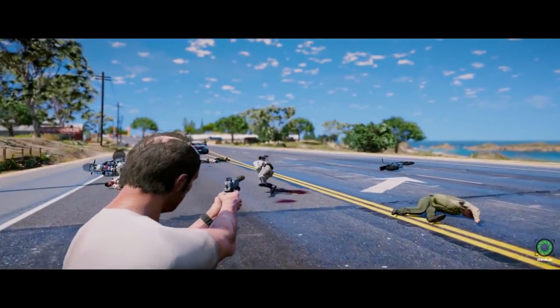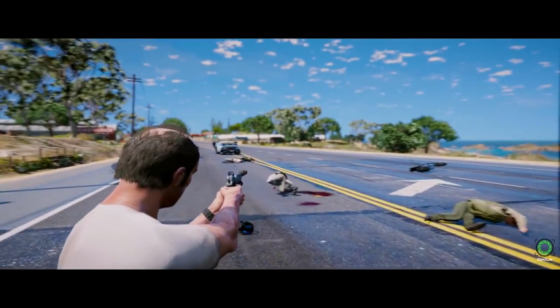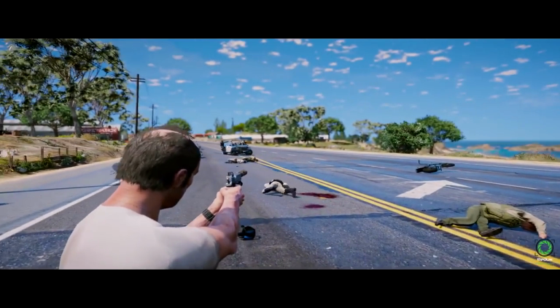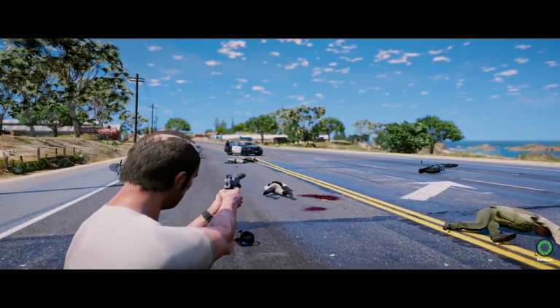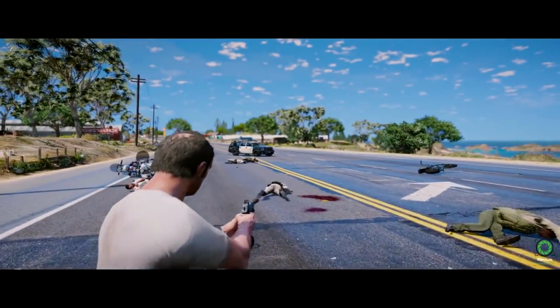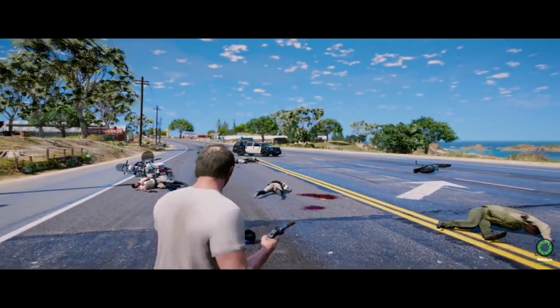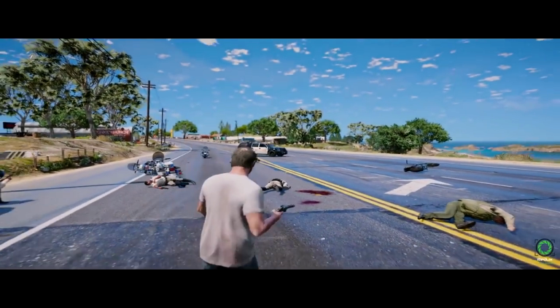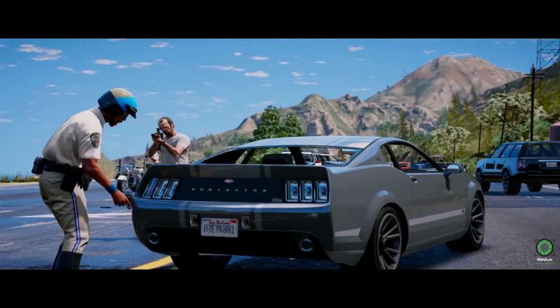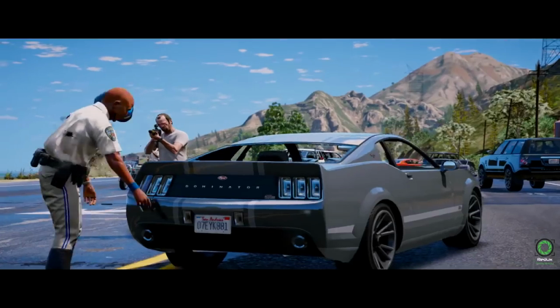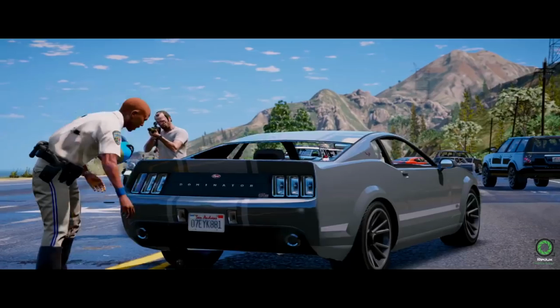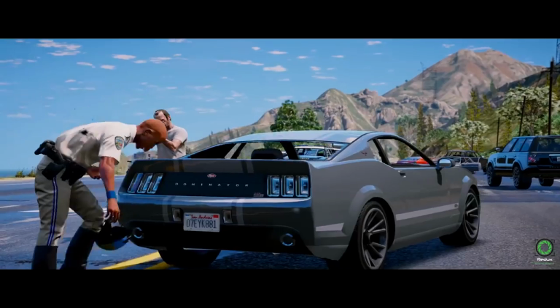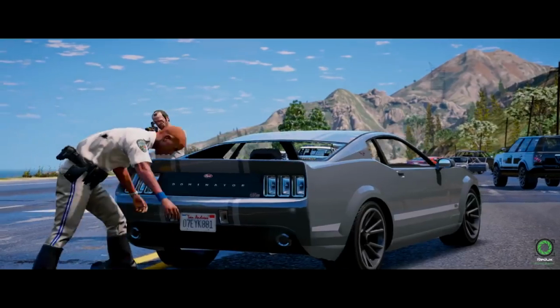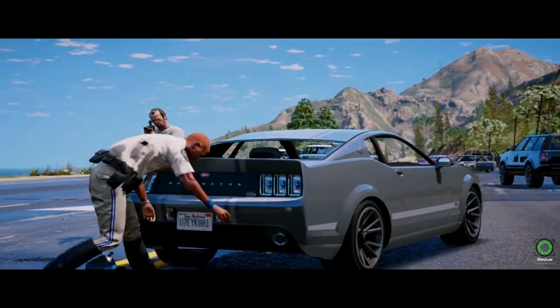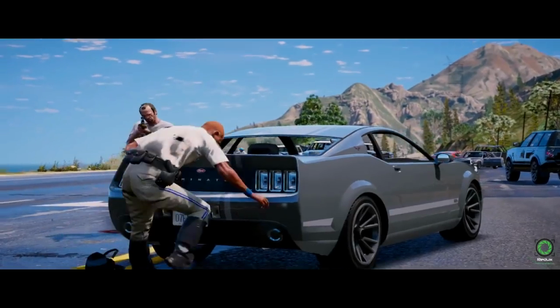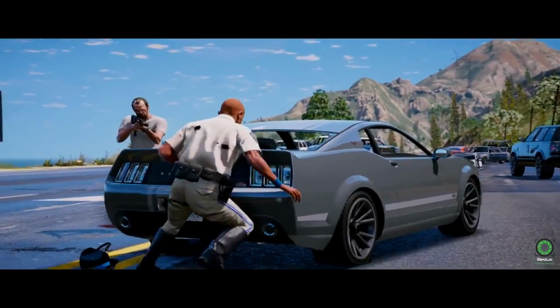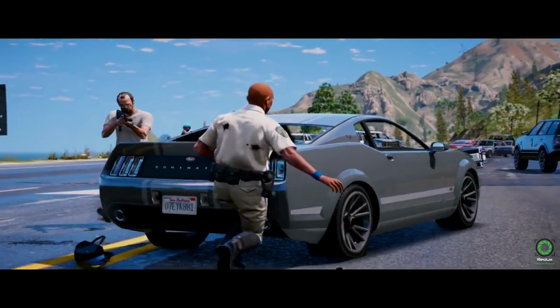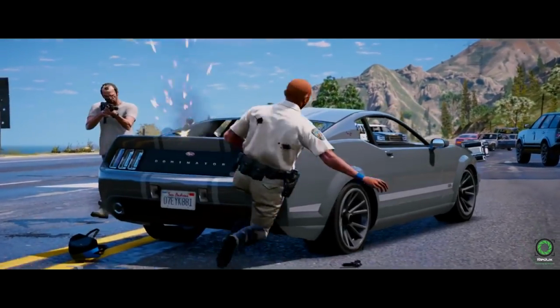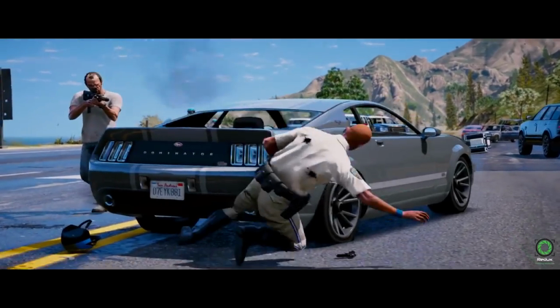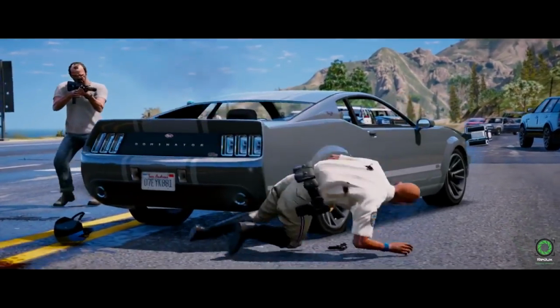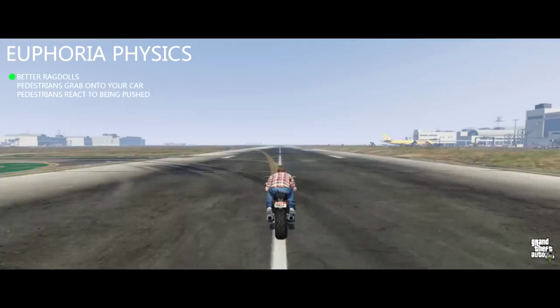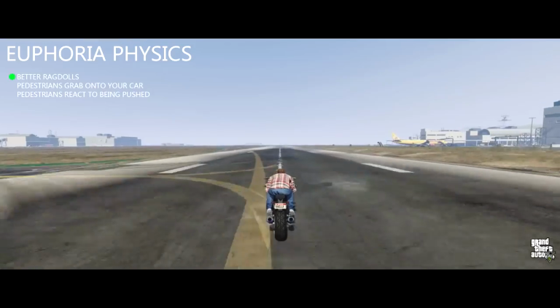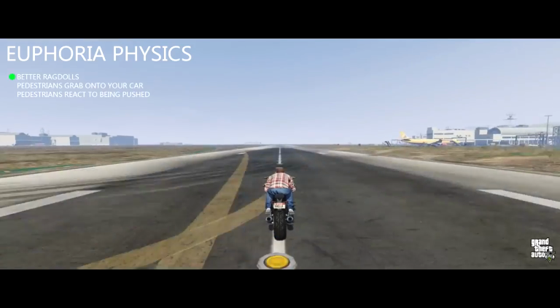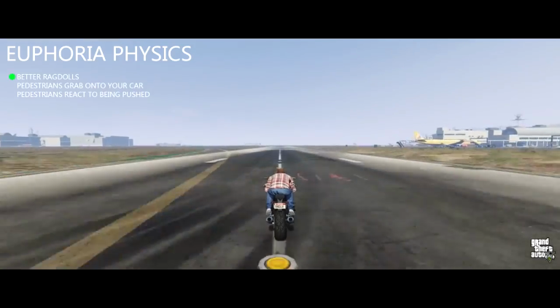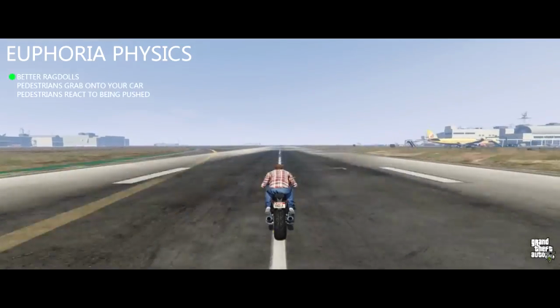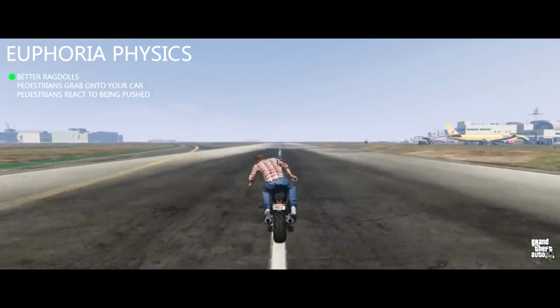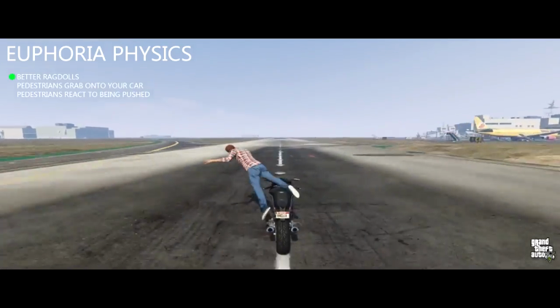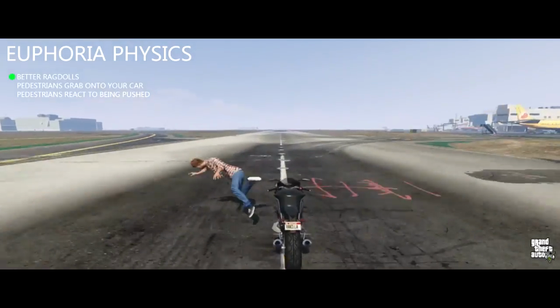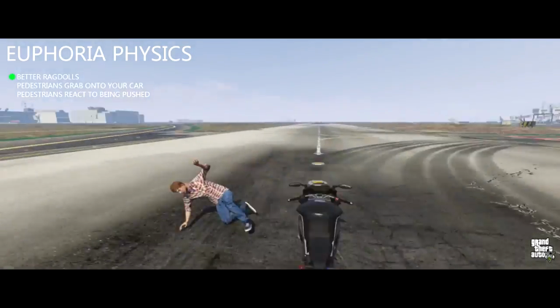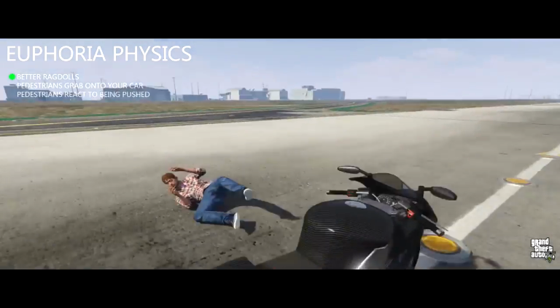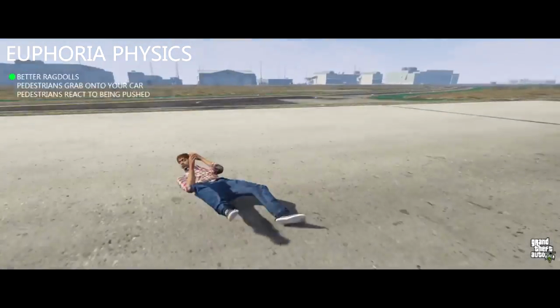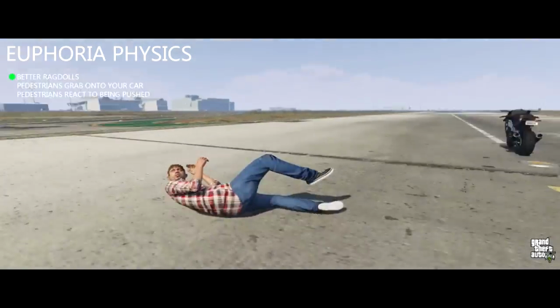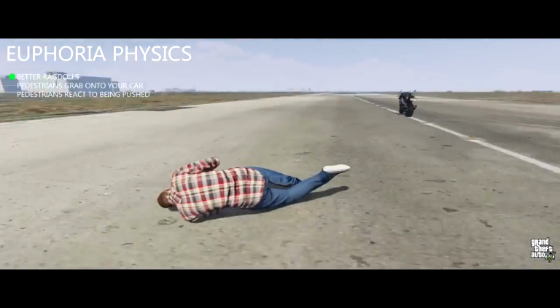Euphoria physics have been included for more realistic reactions when shooting AI, and pedestrians now reach for objects as they are falling.